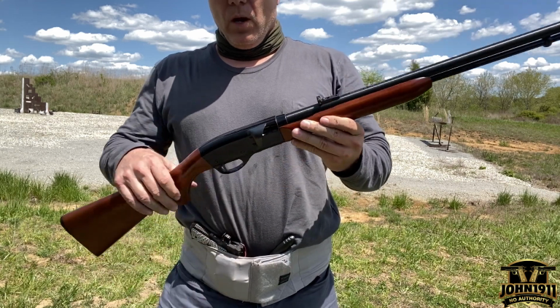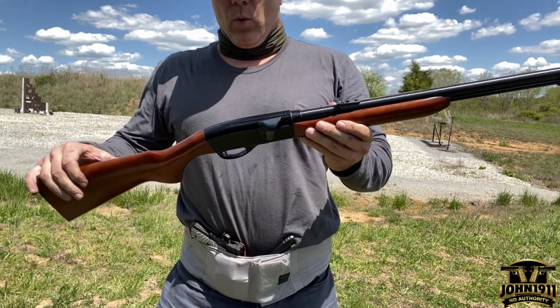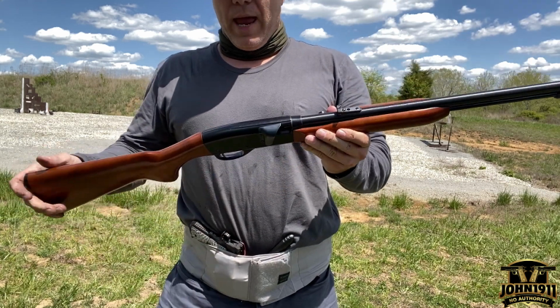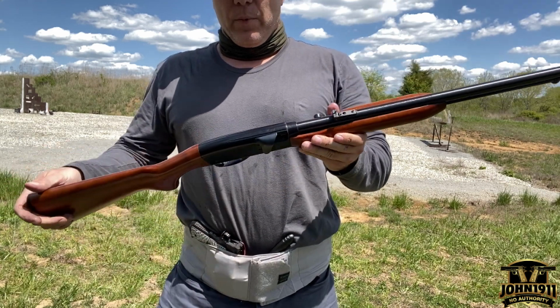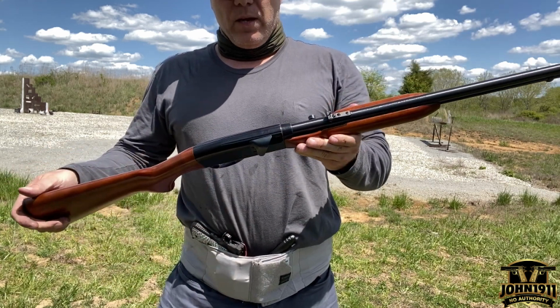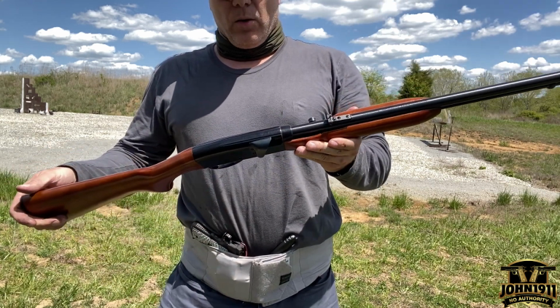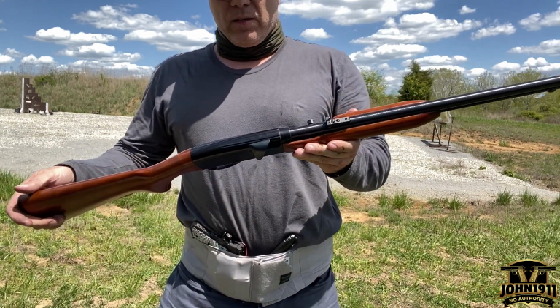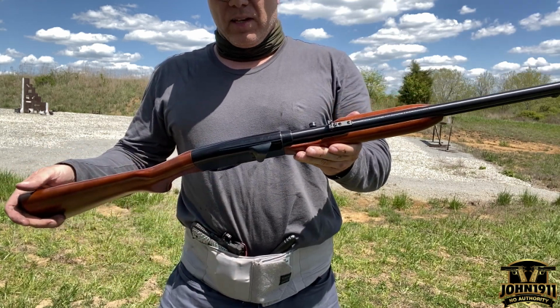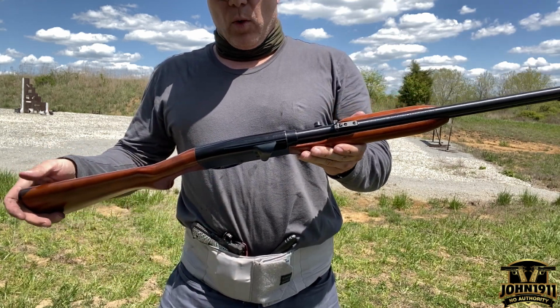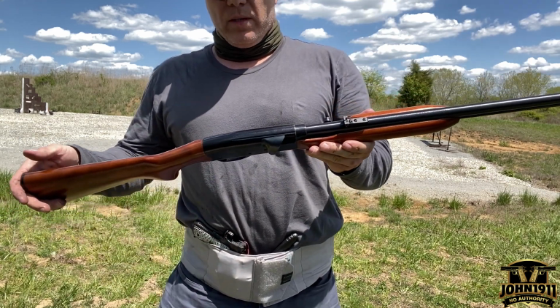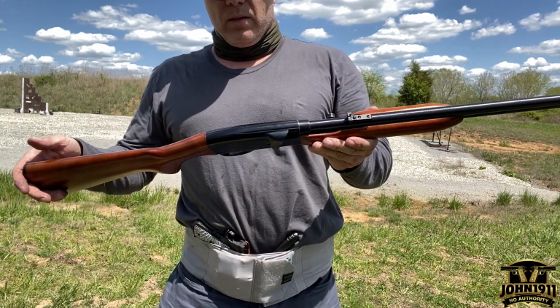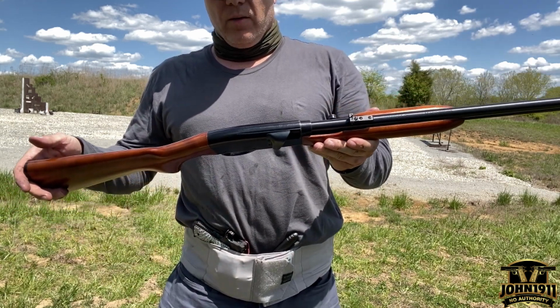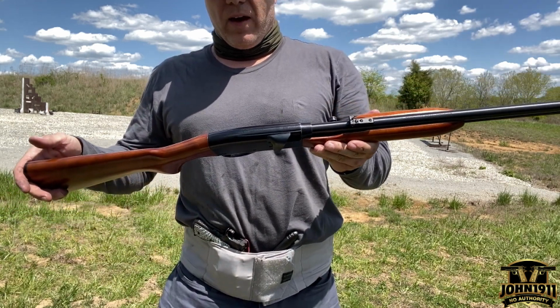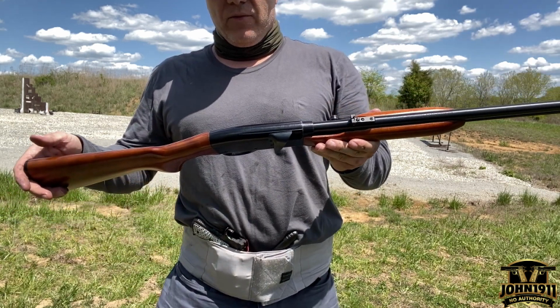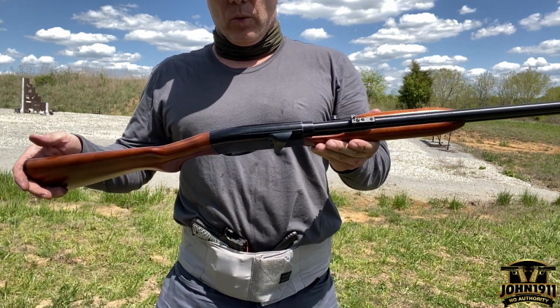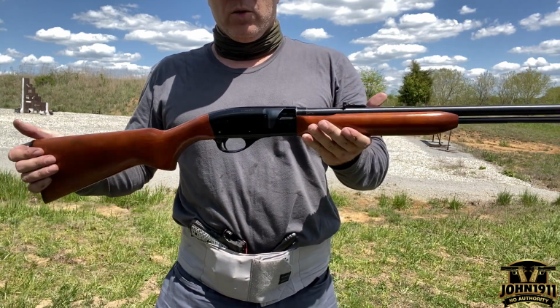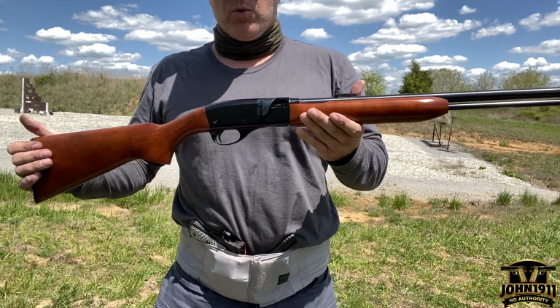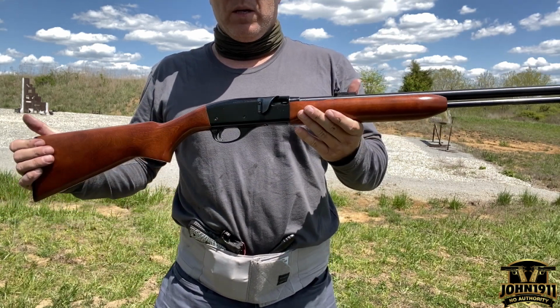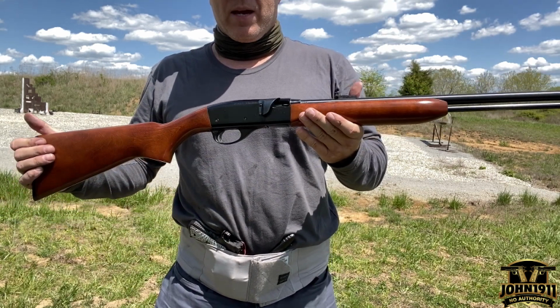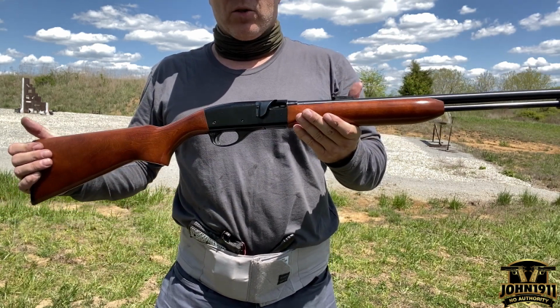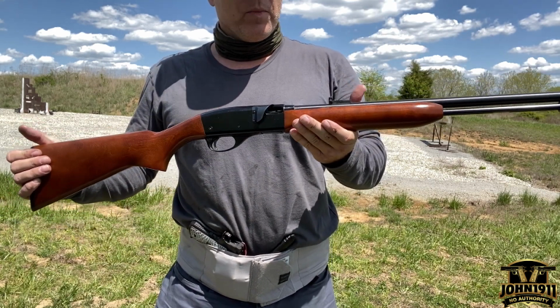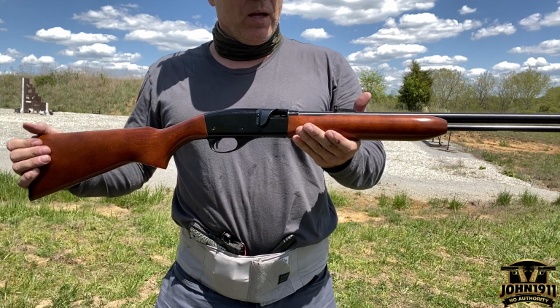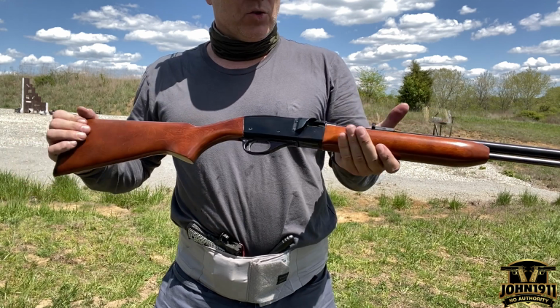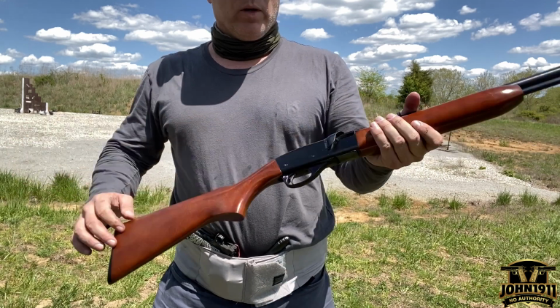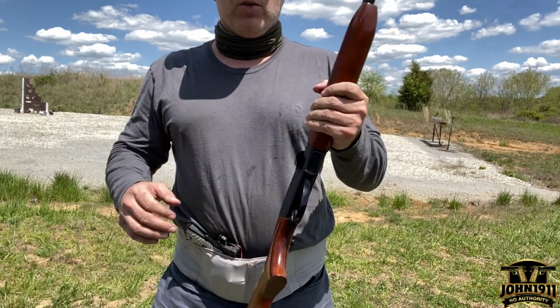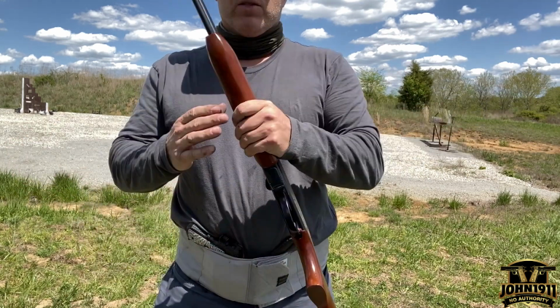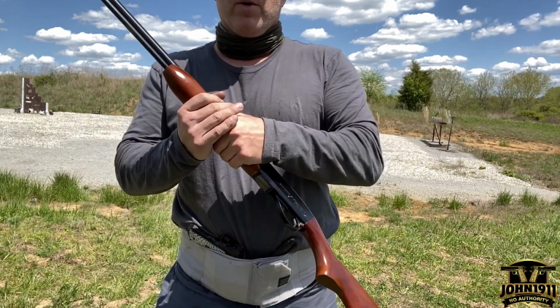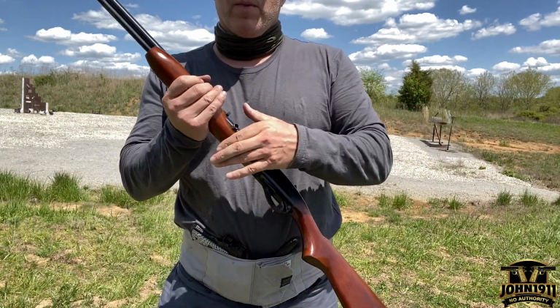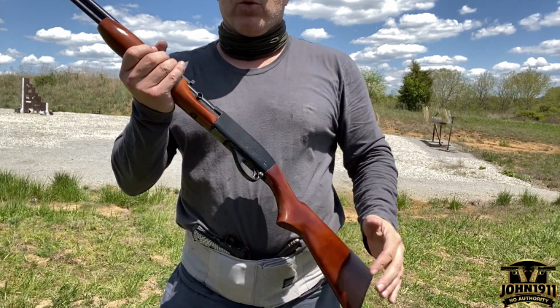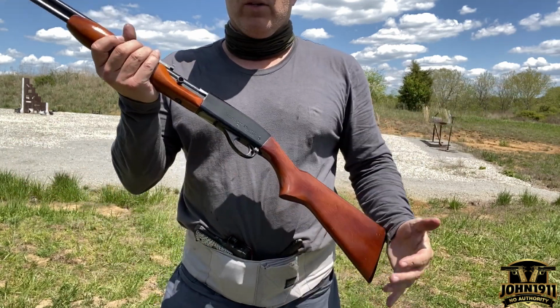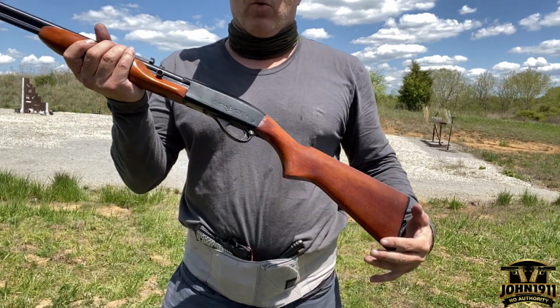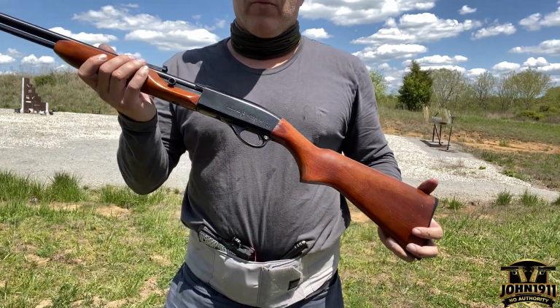What we have here is a Remington 522 Speedmaster. It's a semi-automatic .22 rifle.